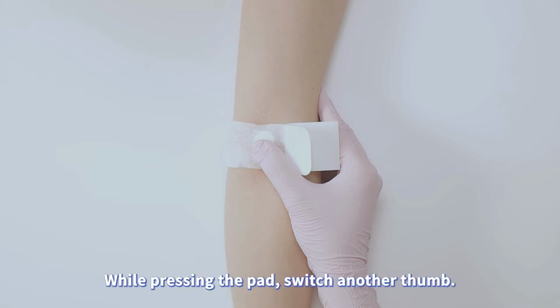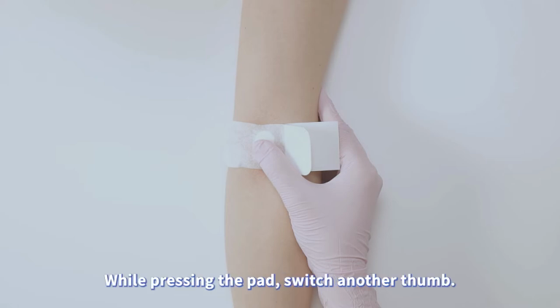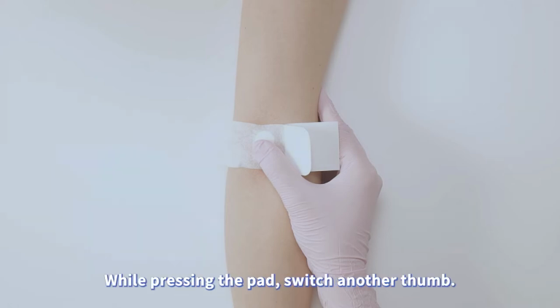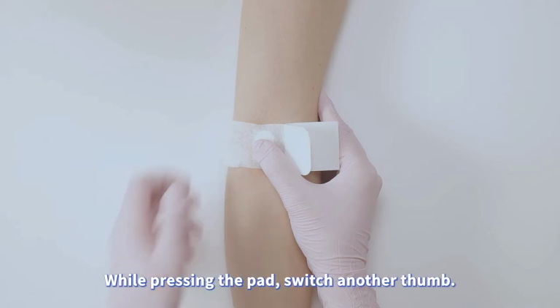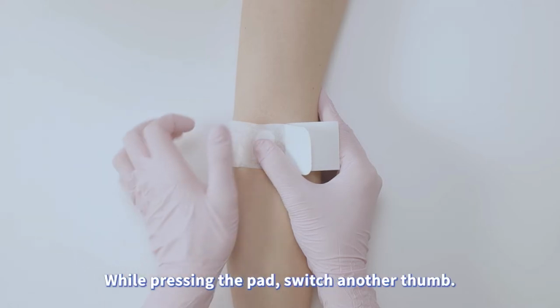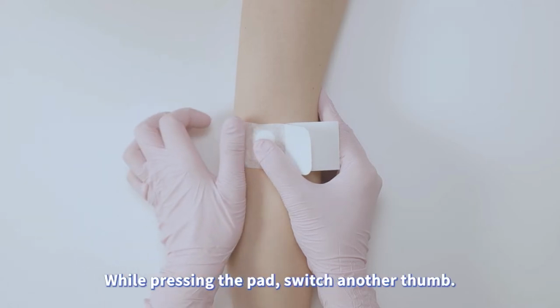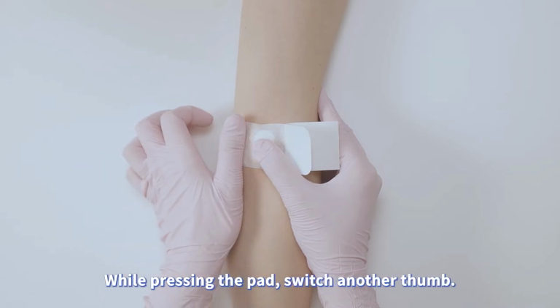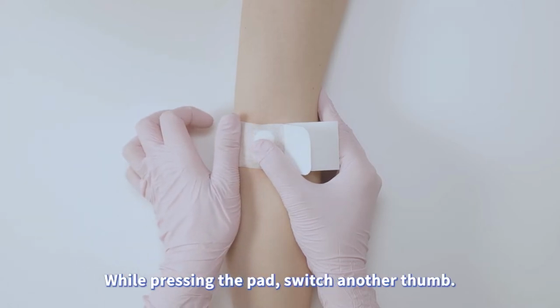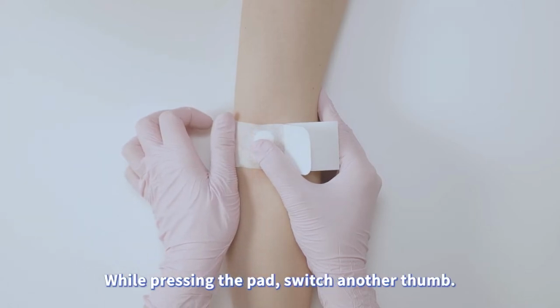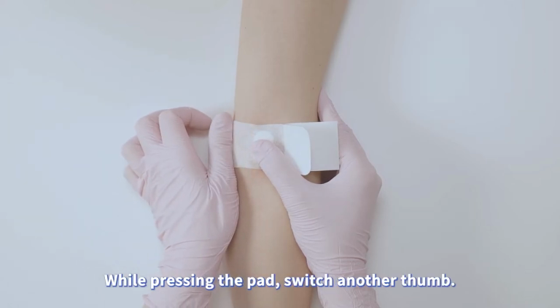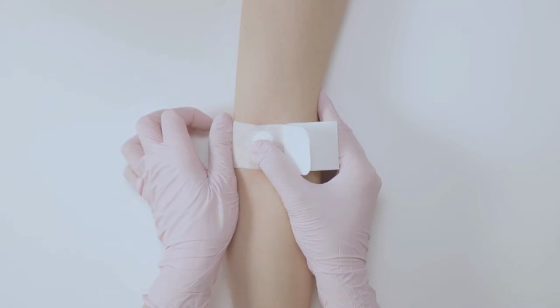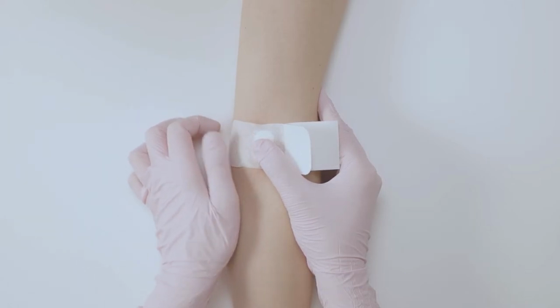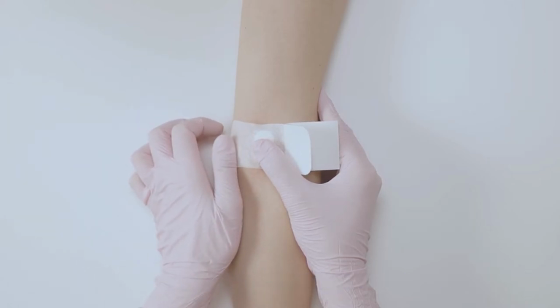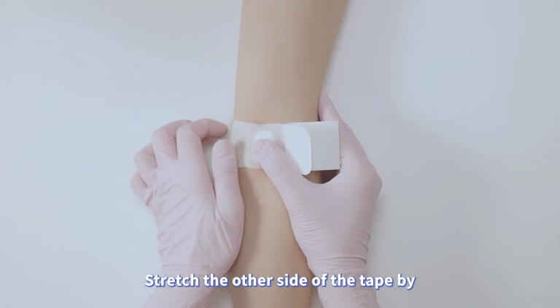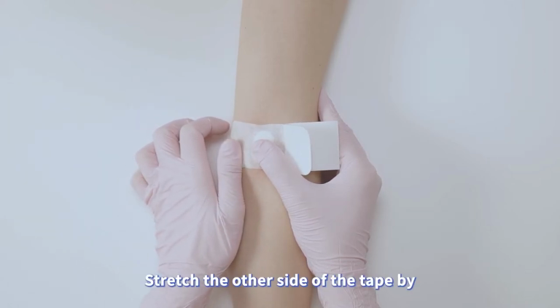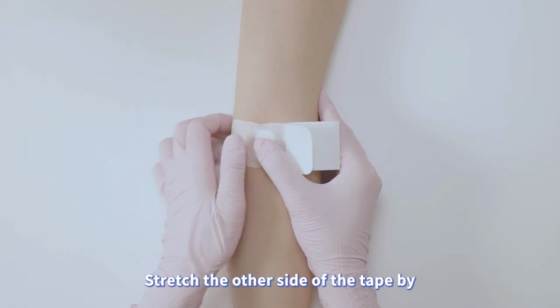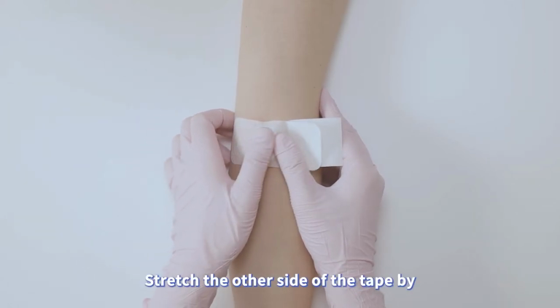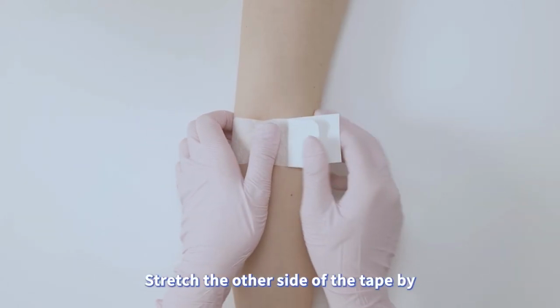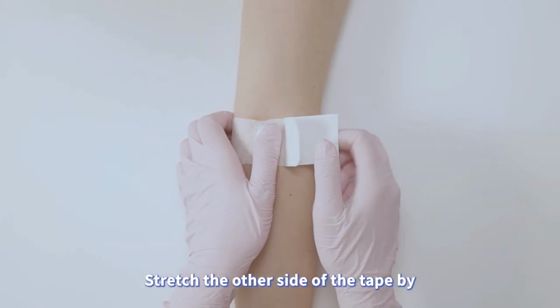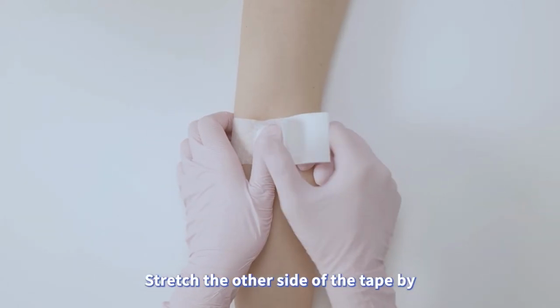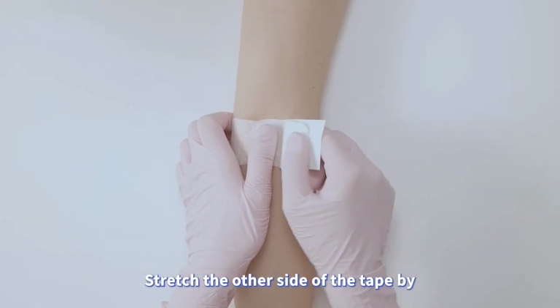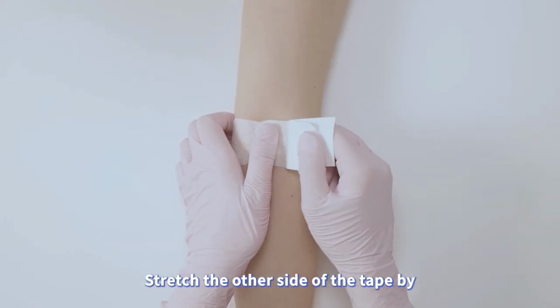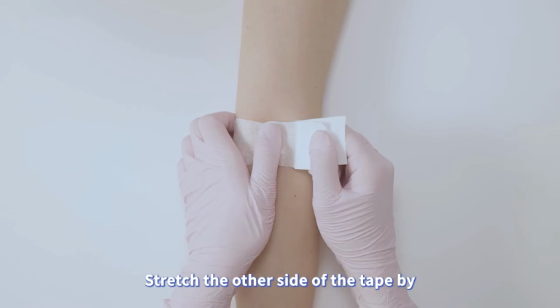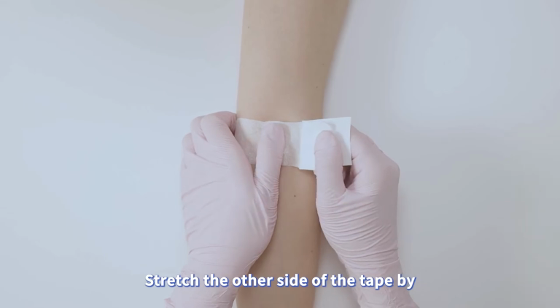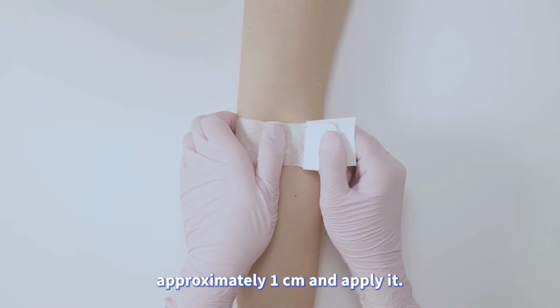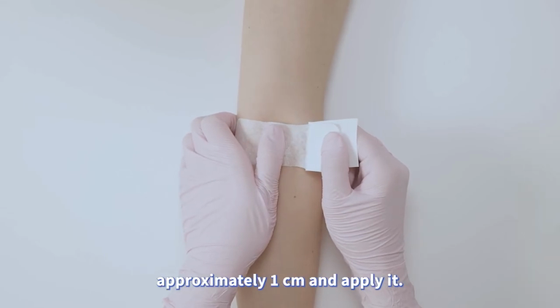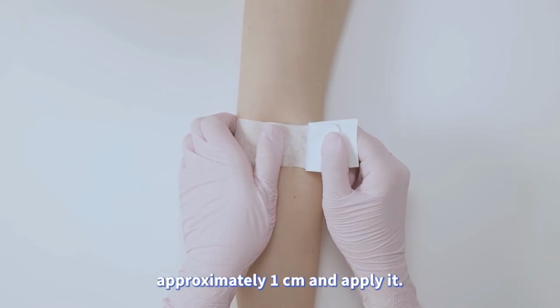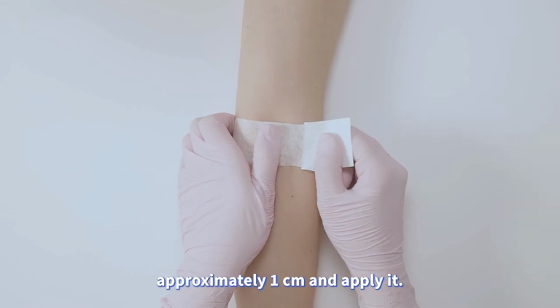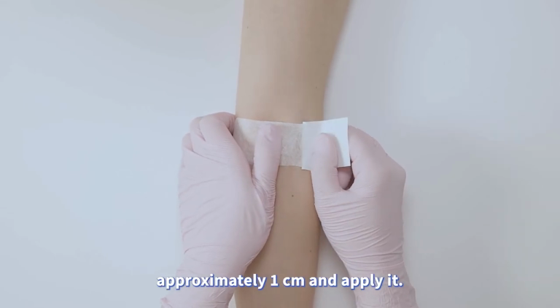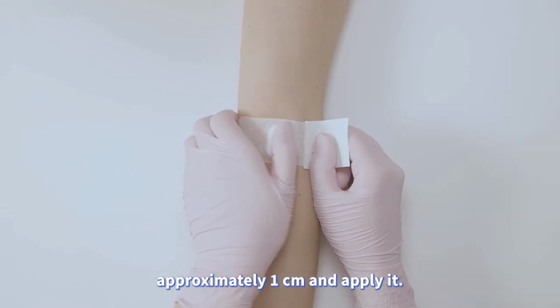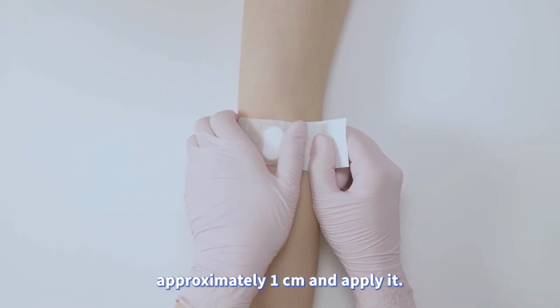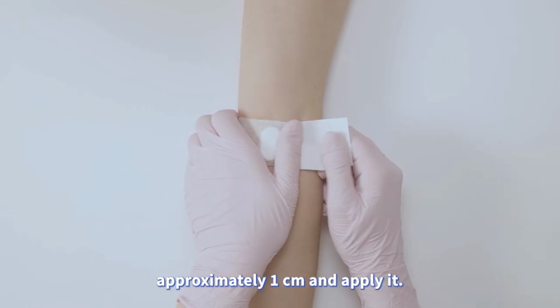While pressing the pad, switch to another thumb. Stretch the other side of the tape by approximately 1 cm and apply it.